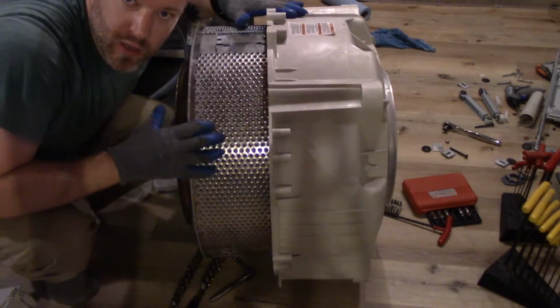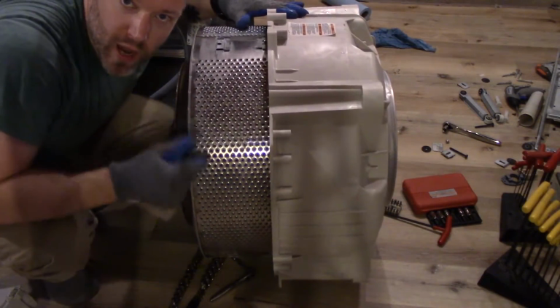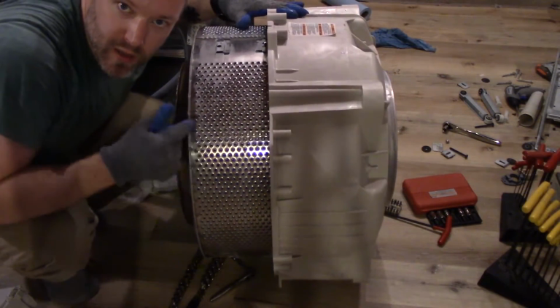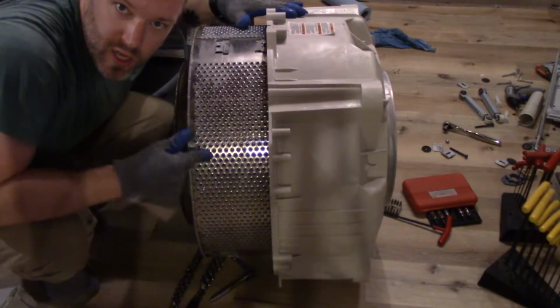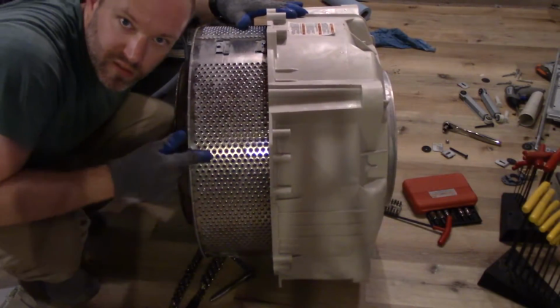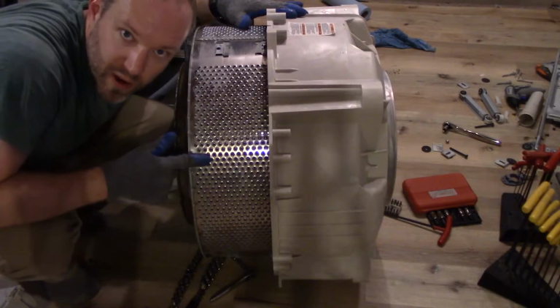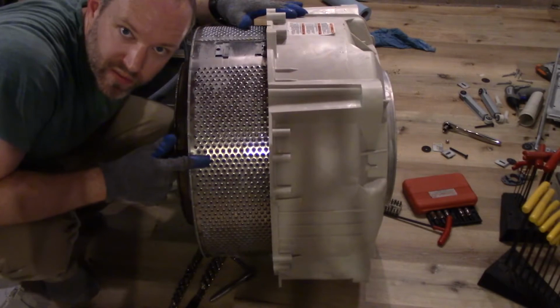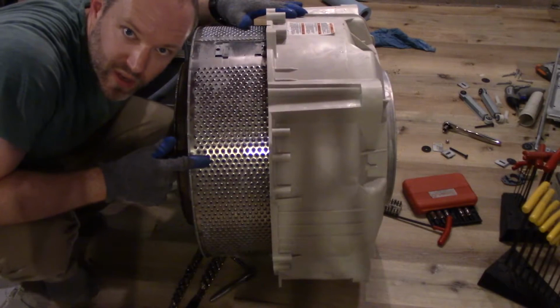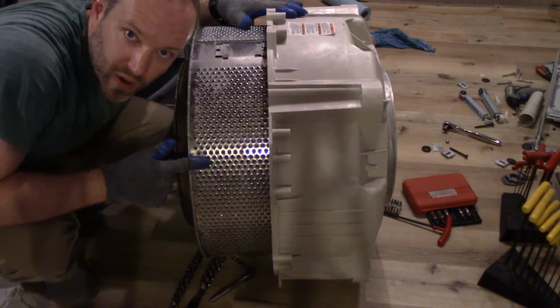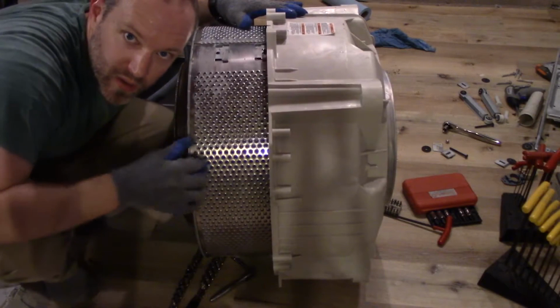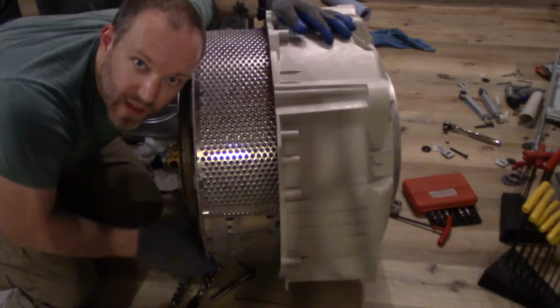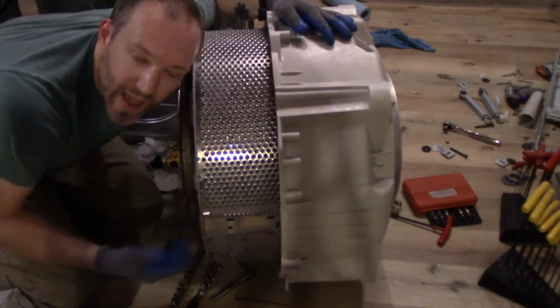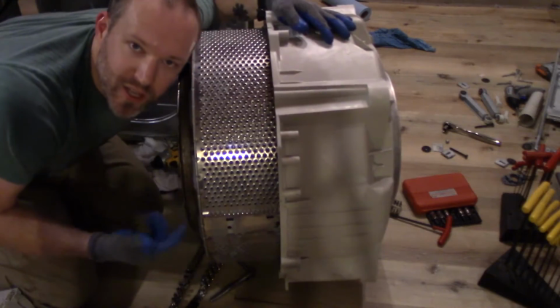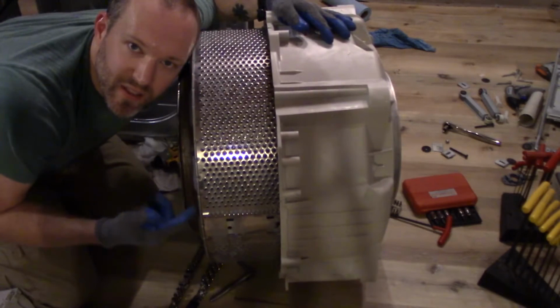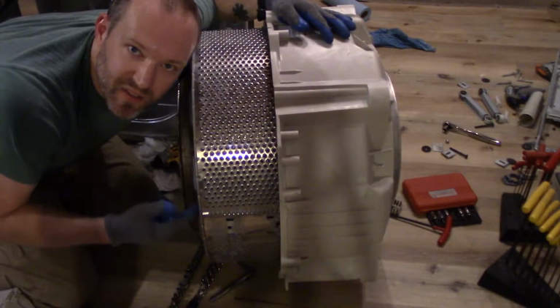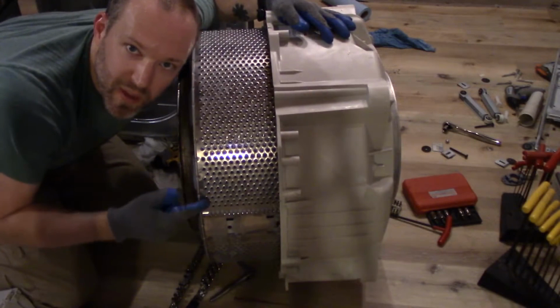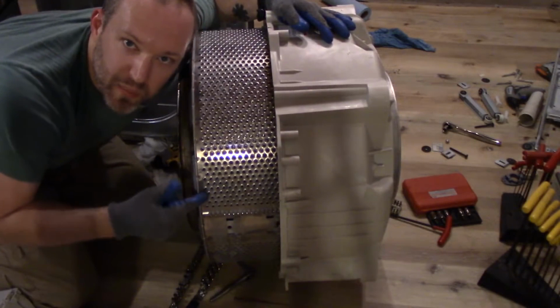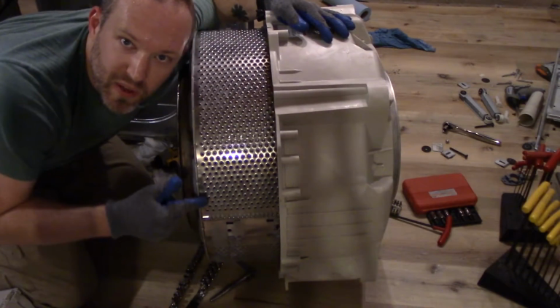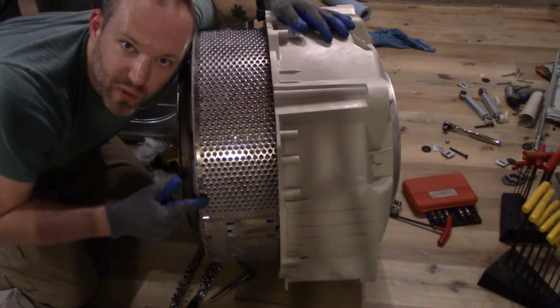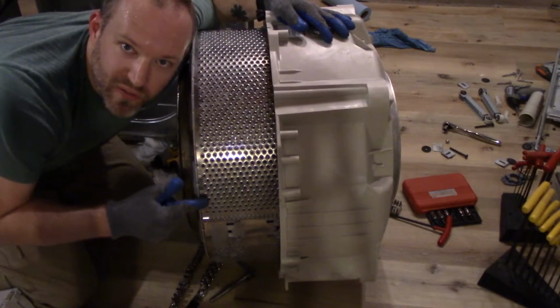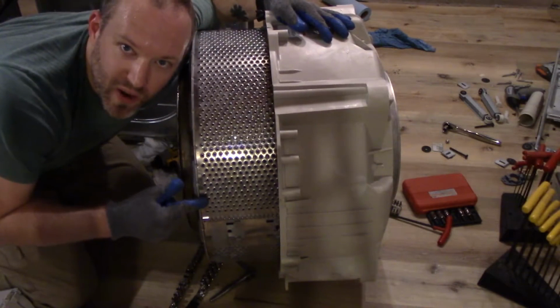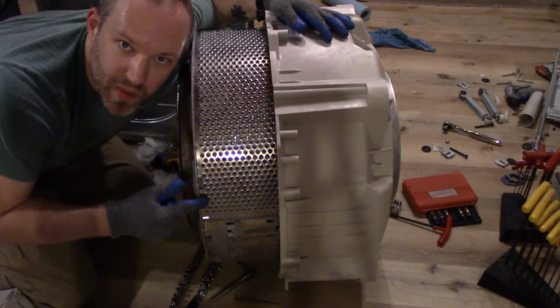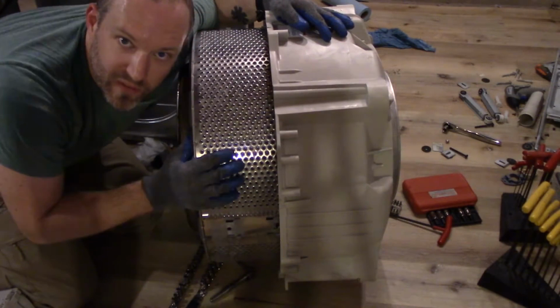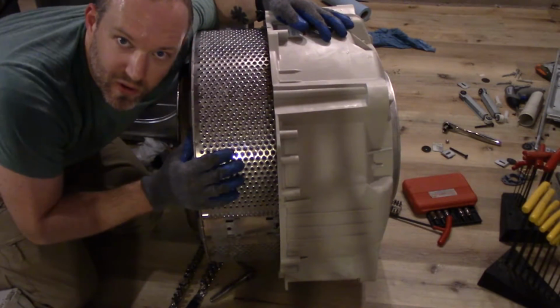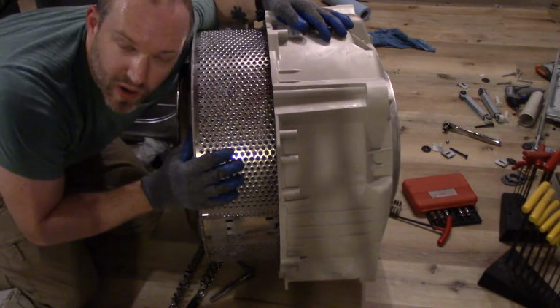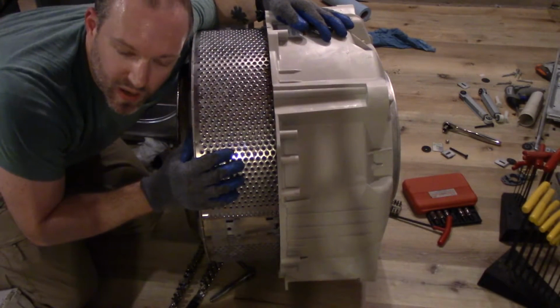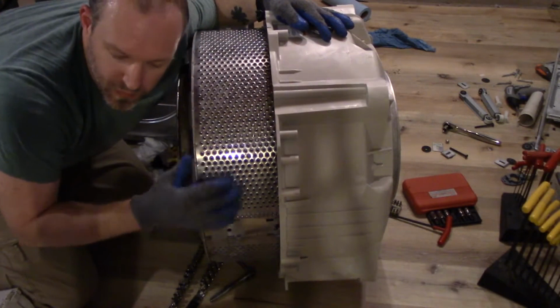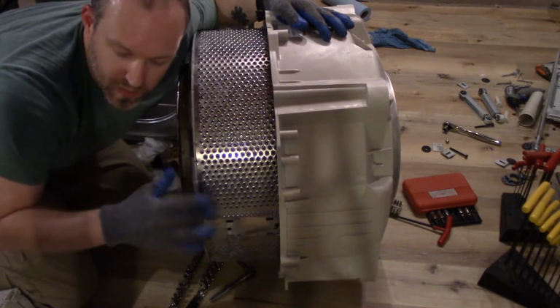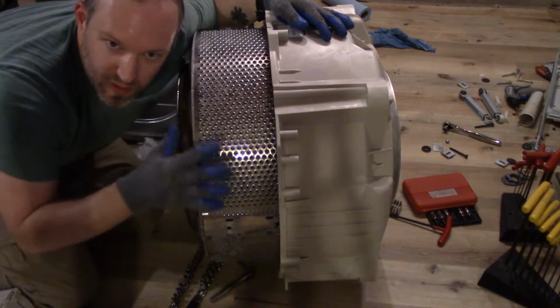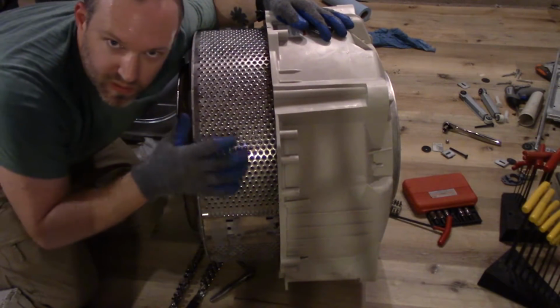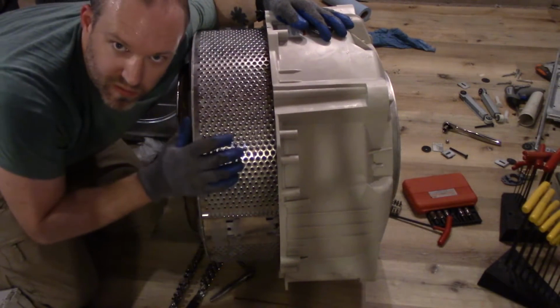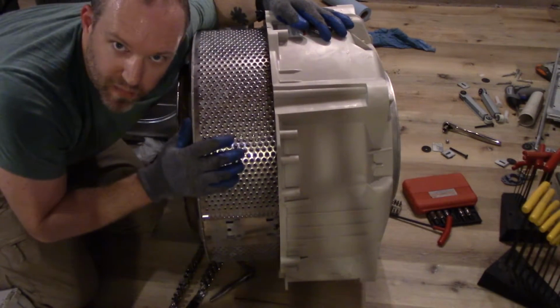This is stainless steel and it's the perfect piece for my upcoming giant cheese grater video. Actually, I think this will make a pretty cool fire pit for burning my little scraps of wood and for having fires in the backyard.